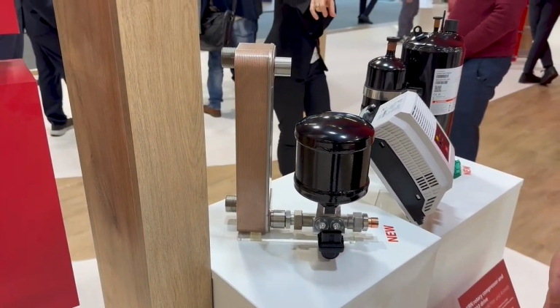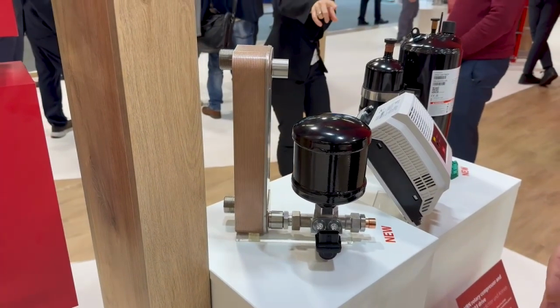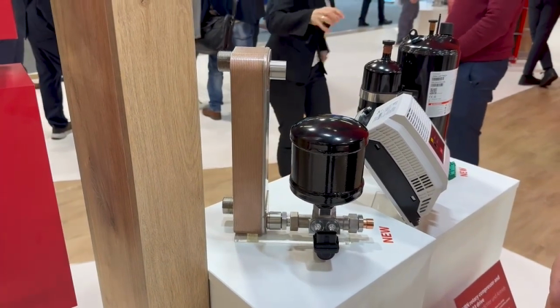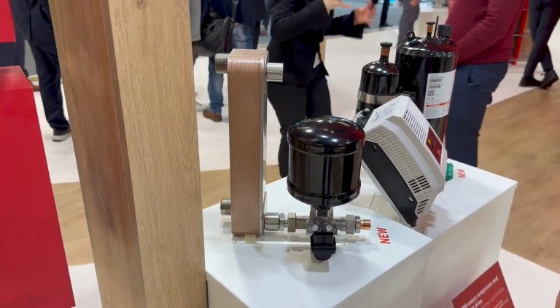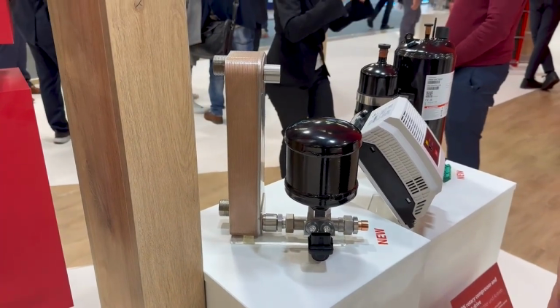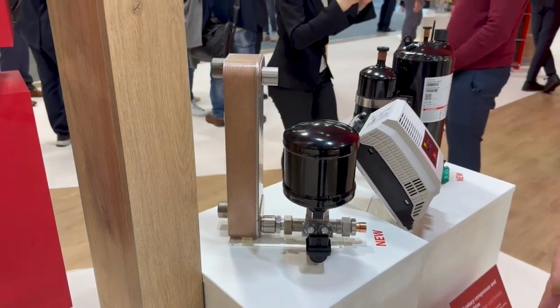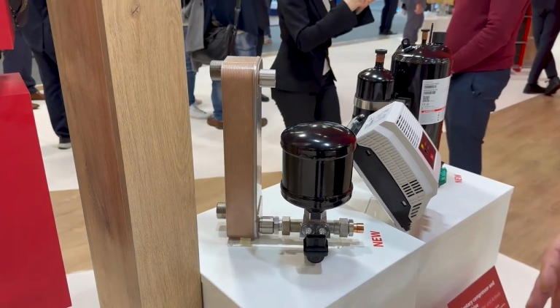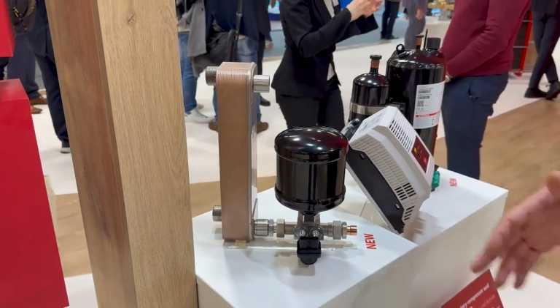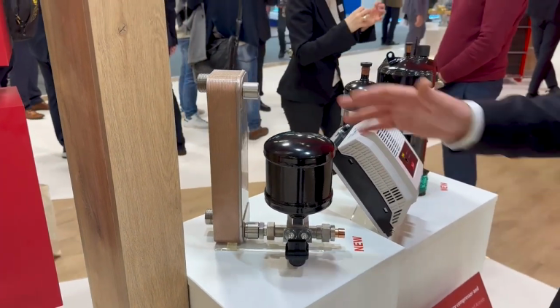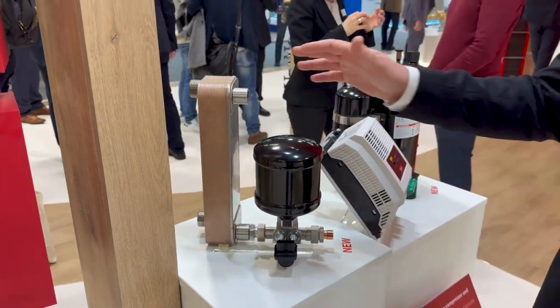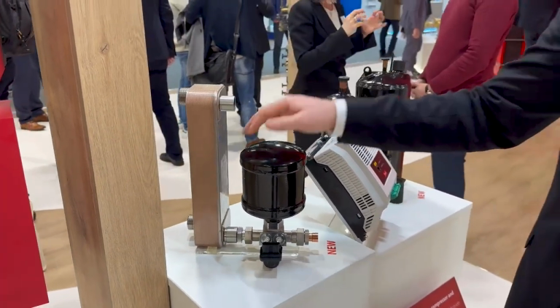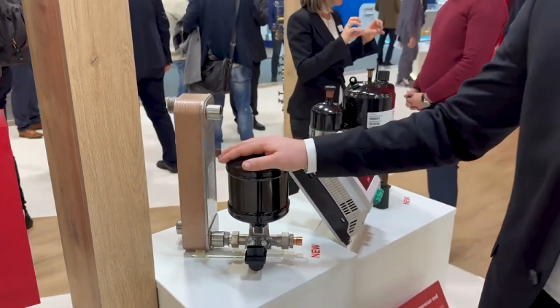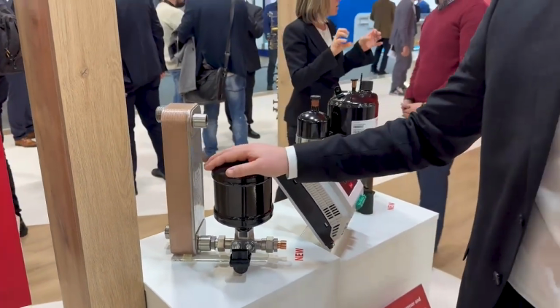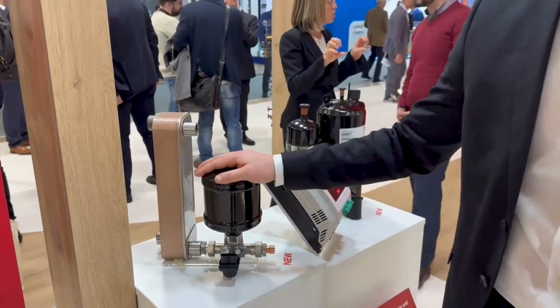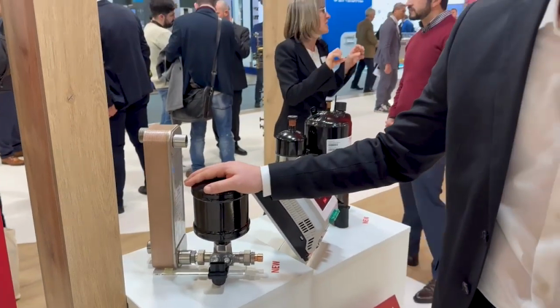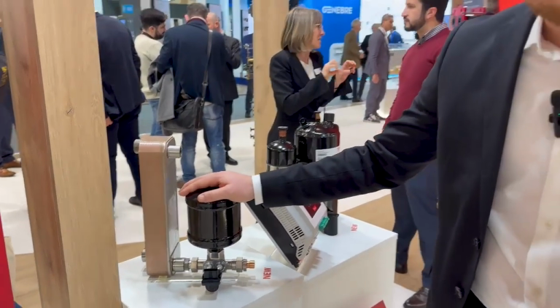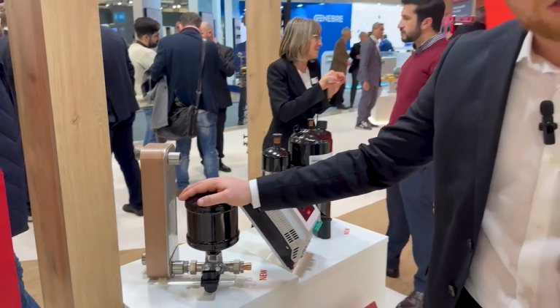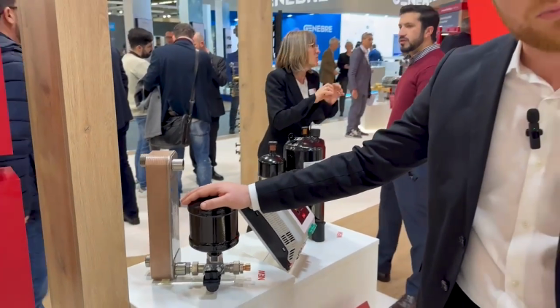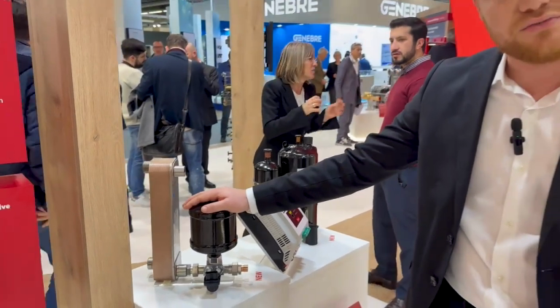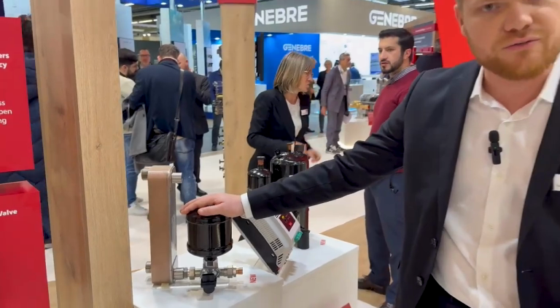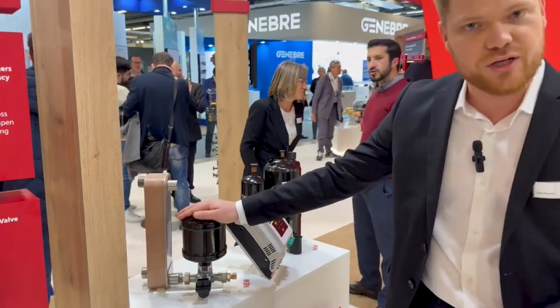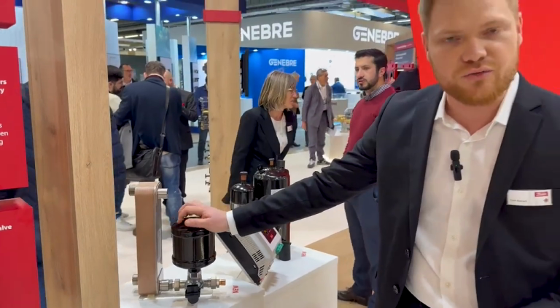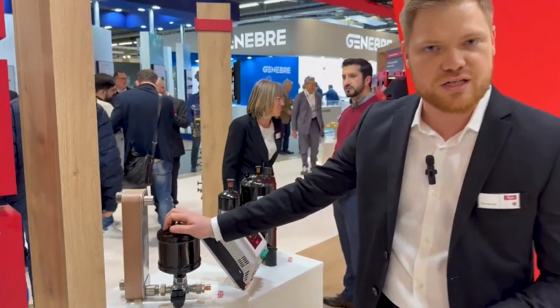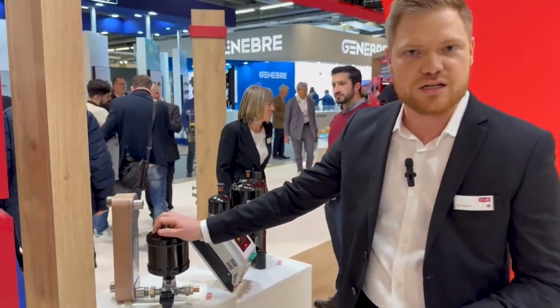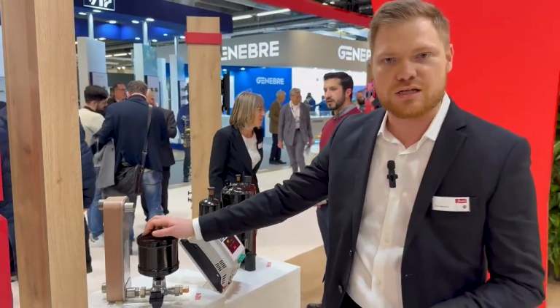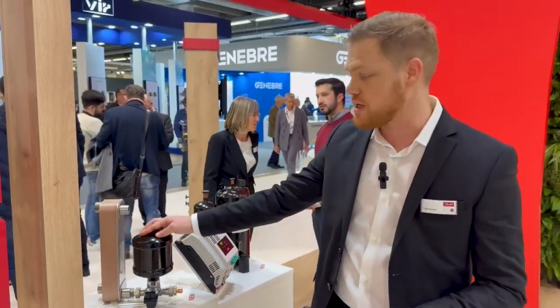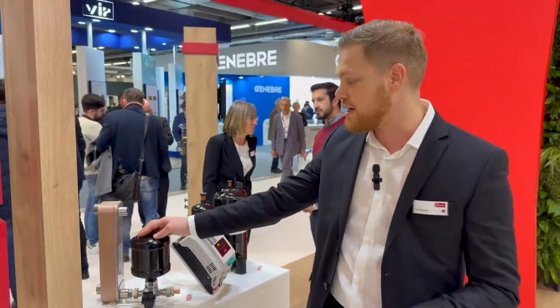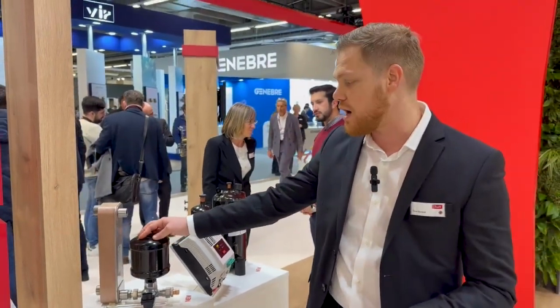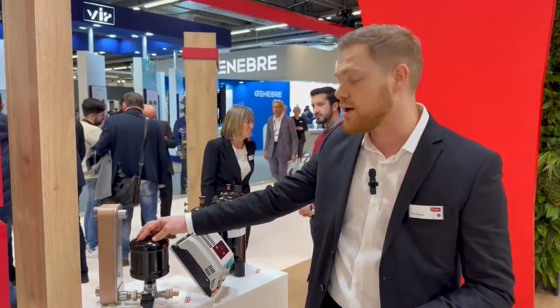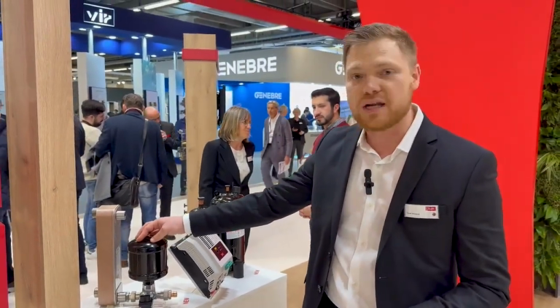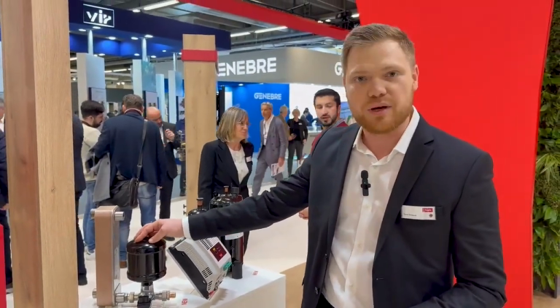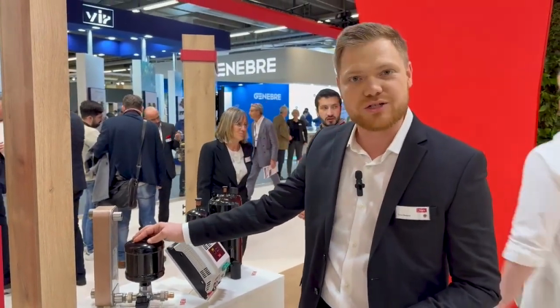If you want to know more about Danfoss Modular Solutions, please feel free to visit us at our landing page.